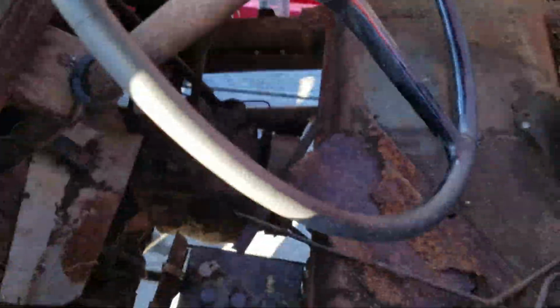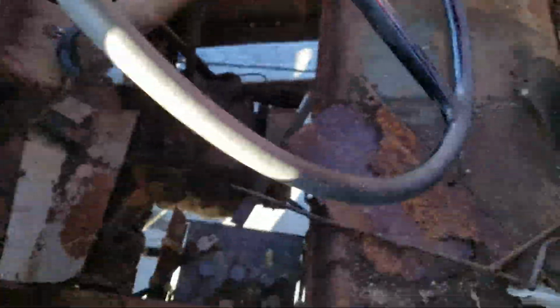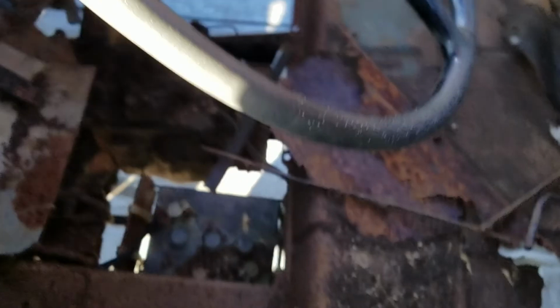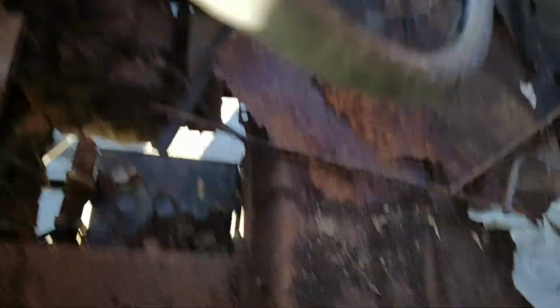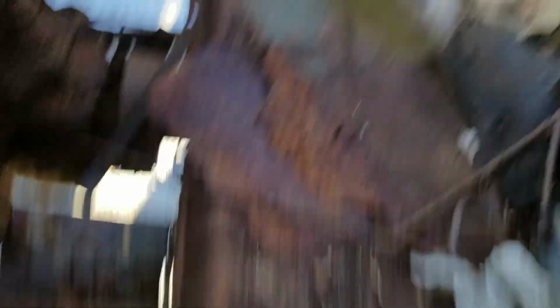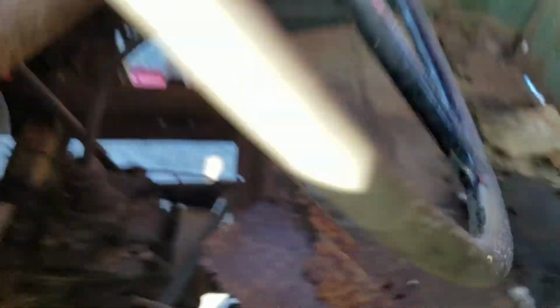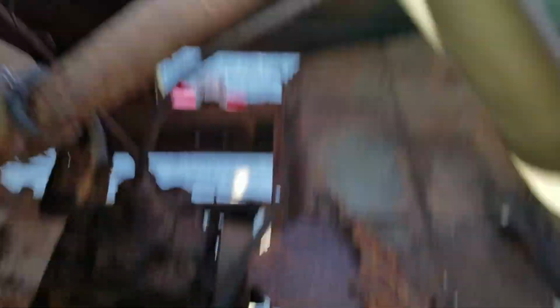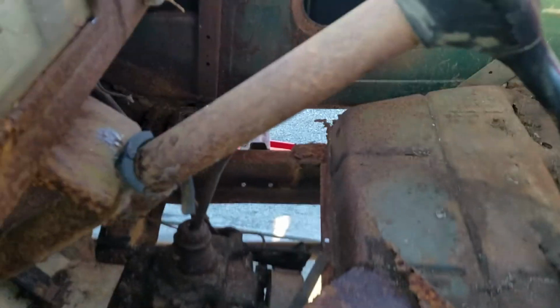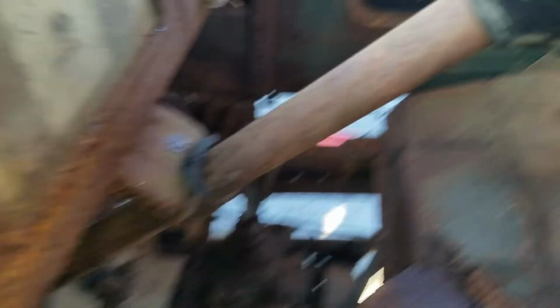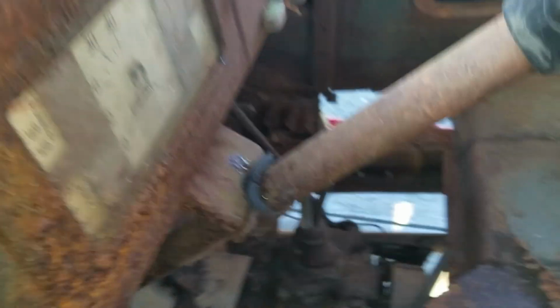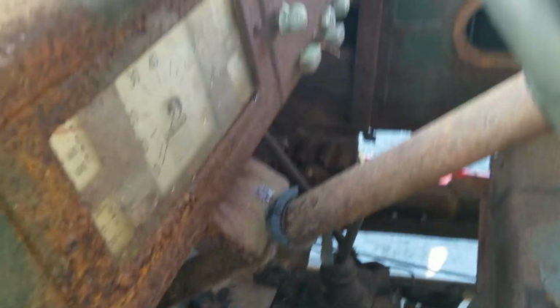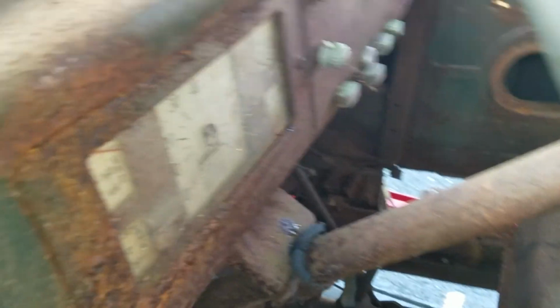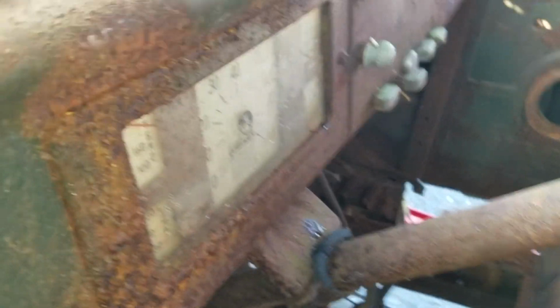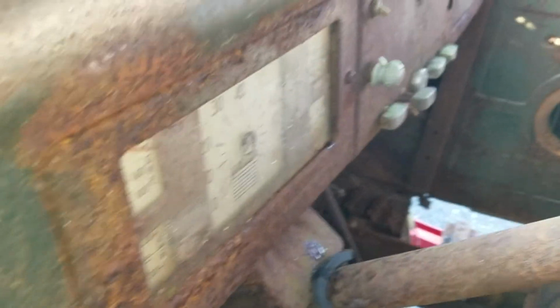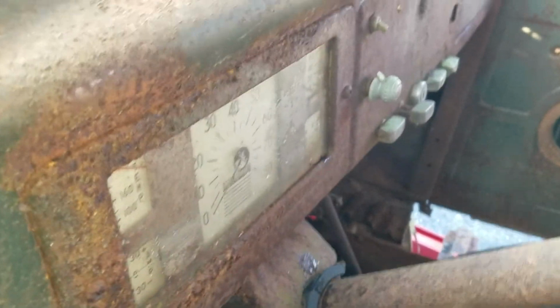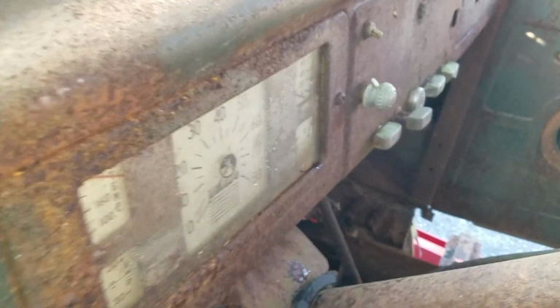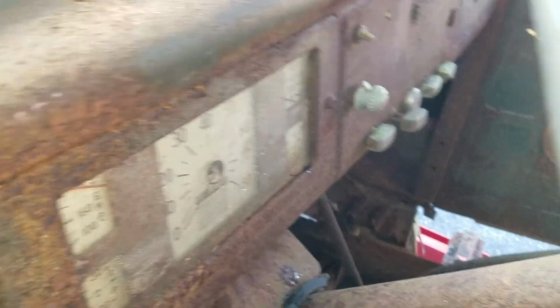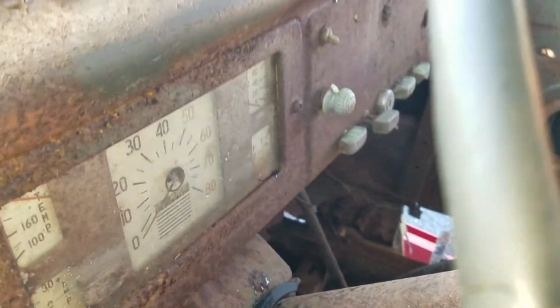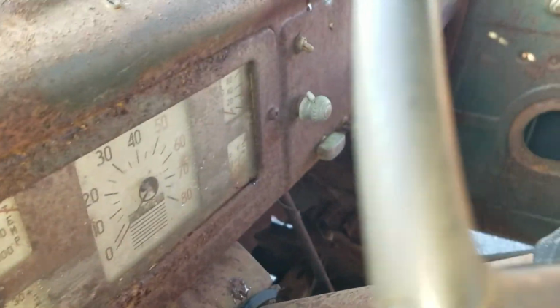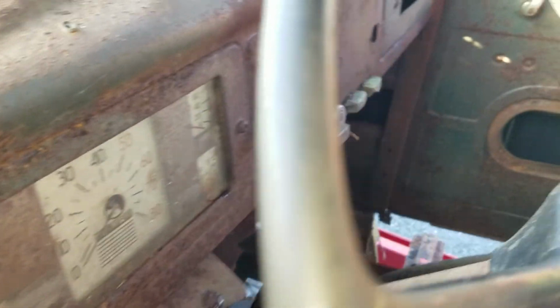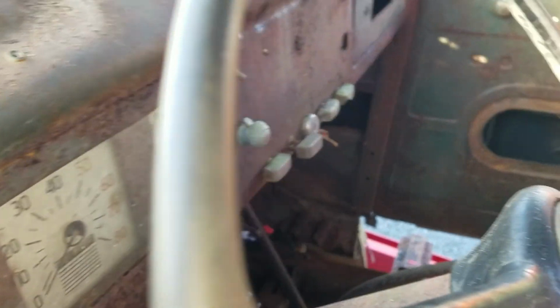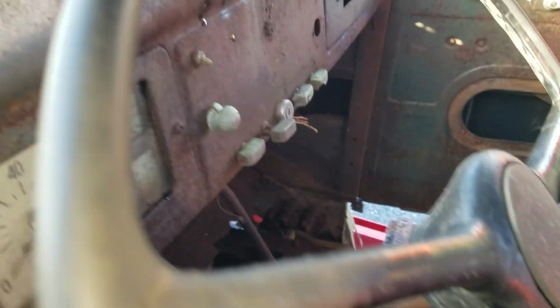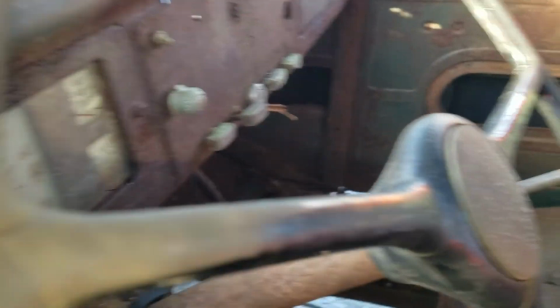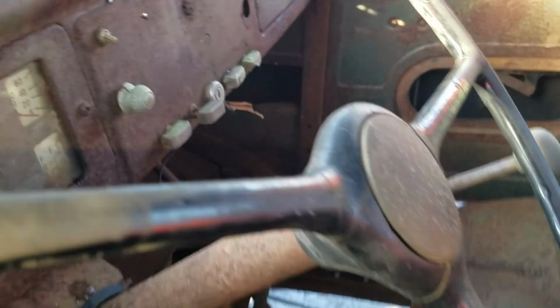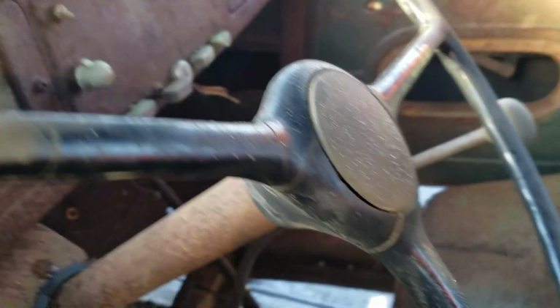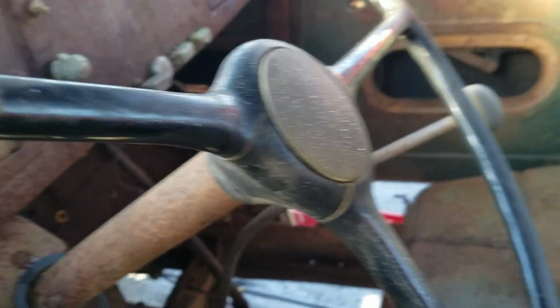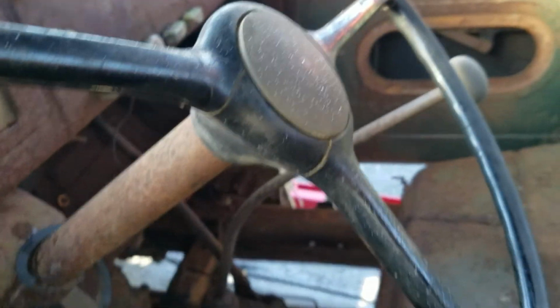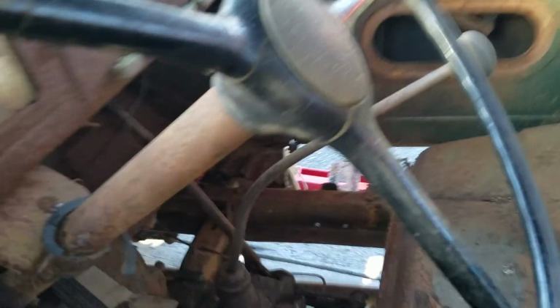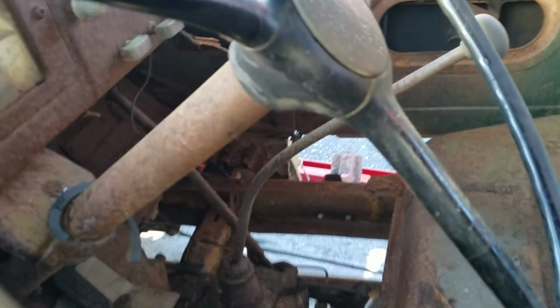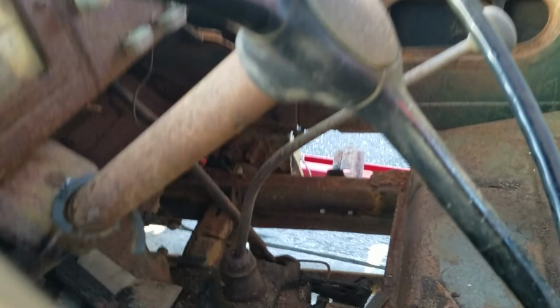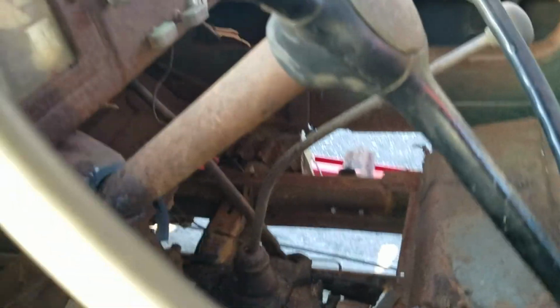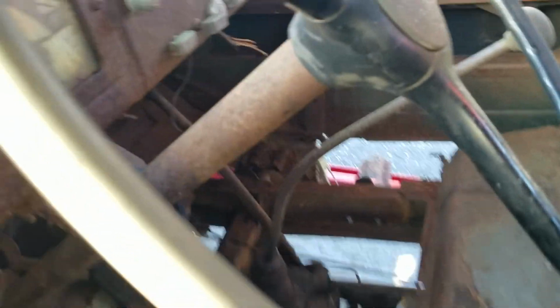Floor. You can see some dash stuff. Shifter.